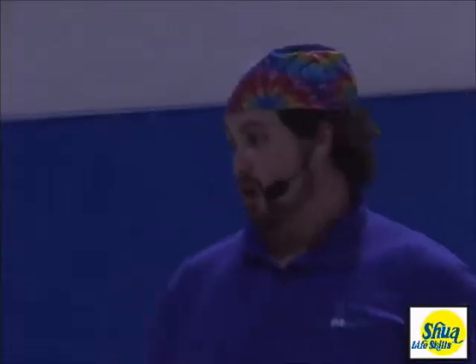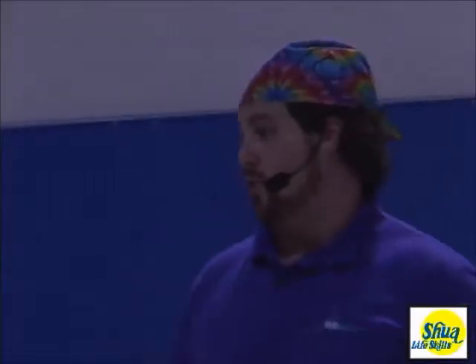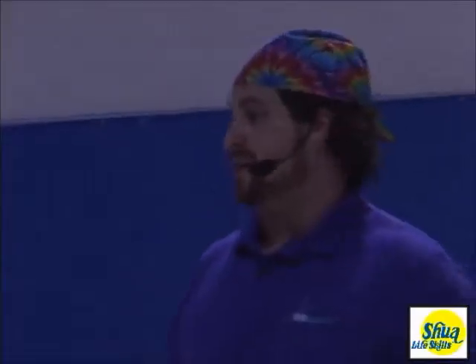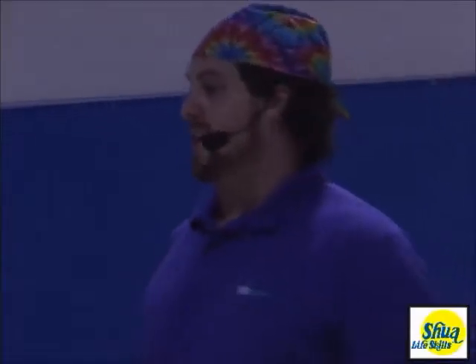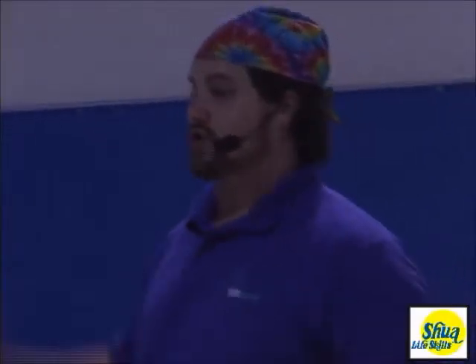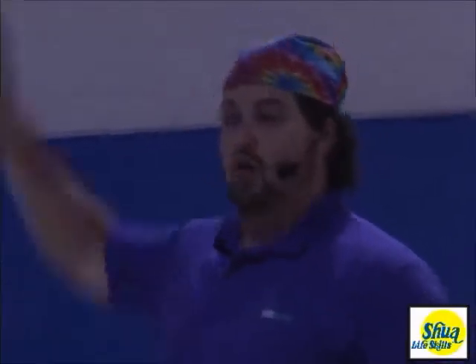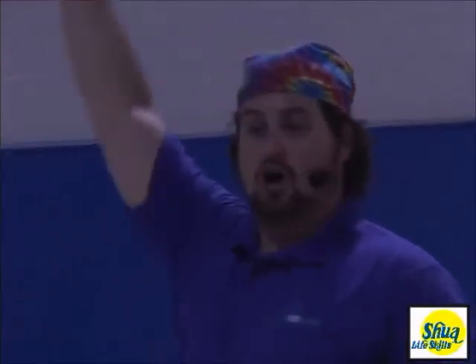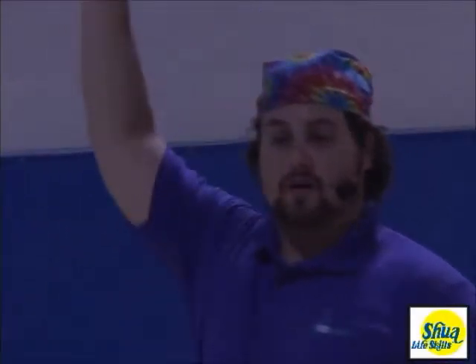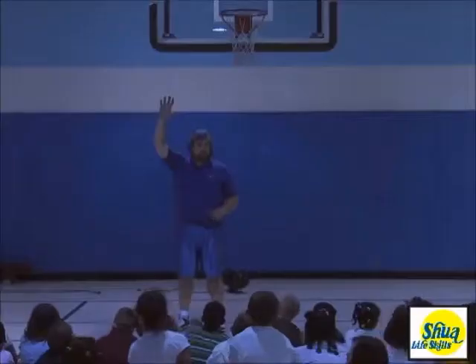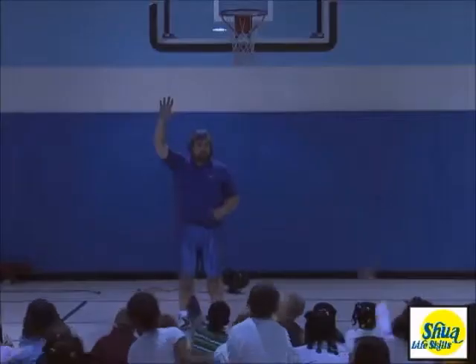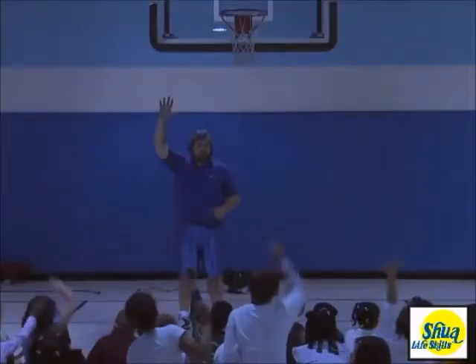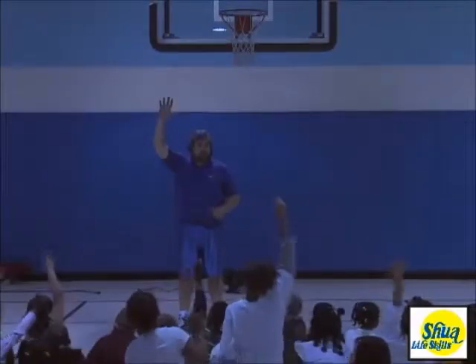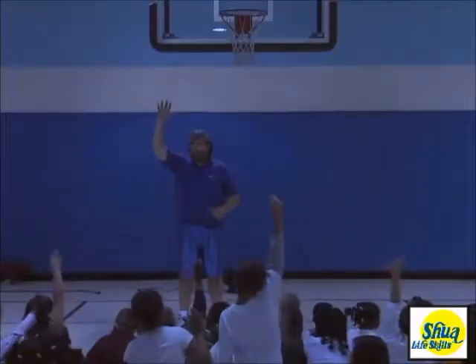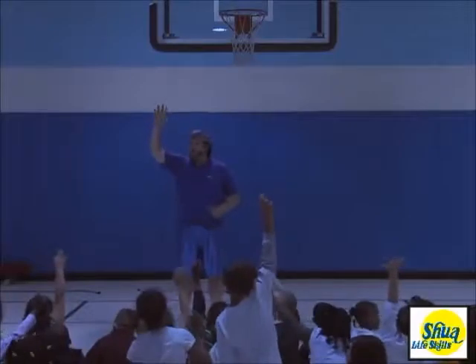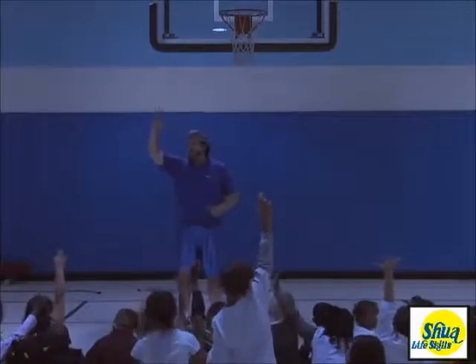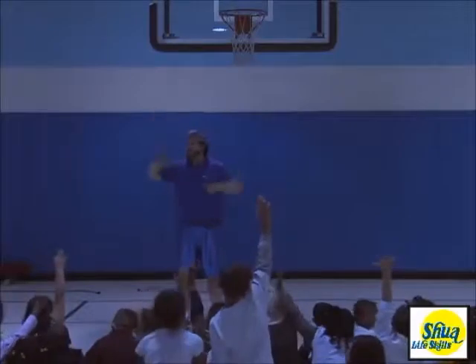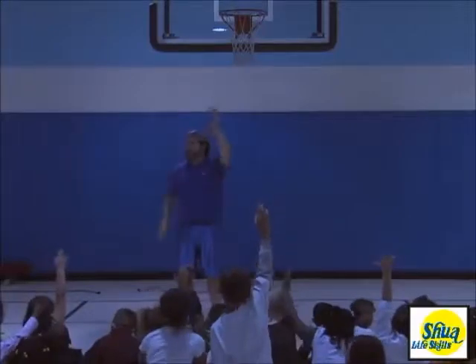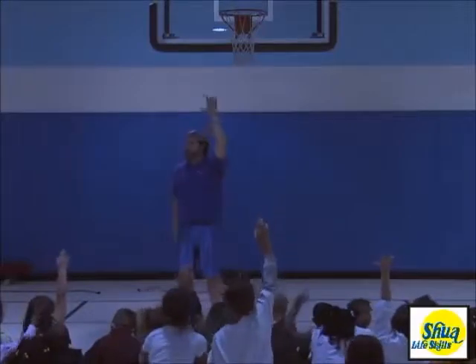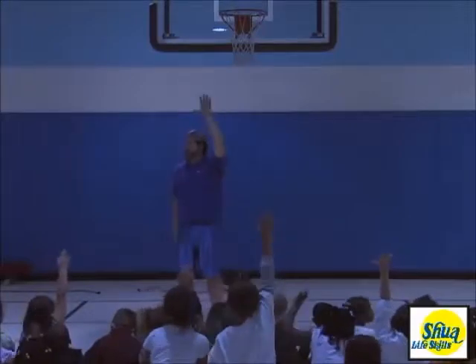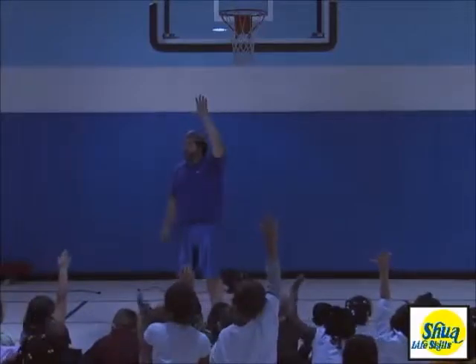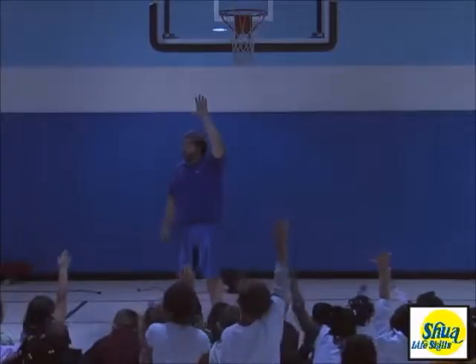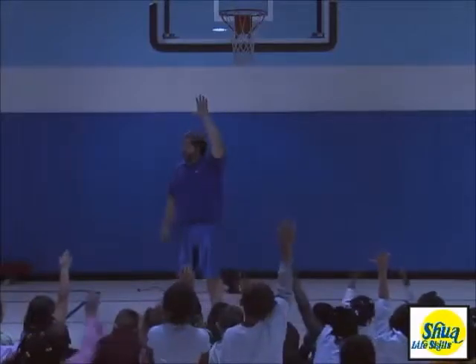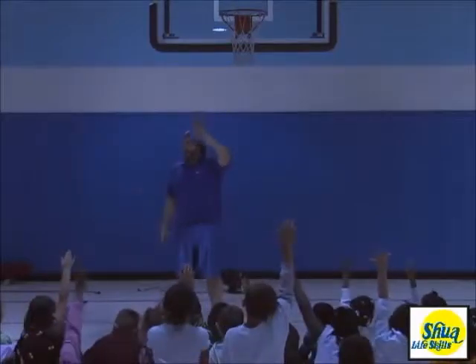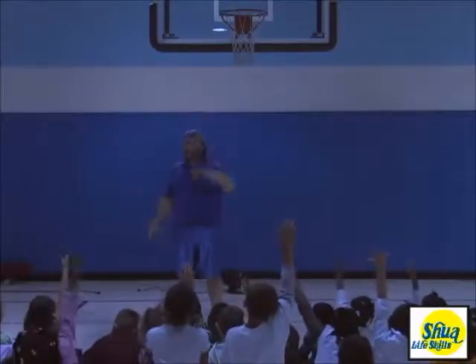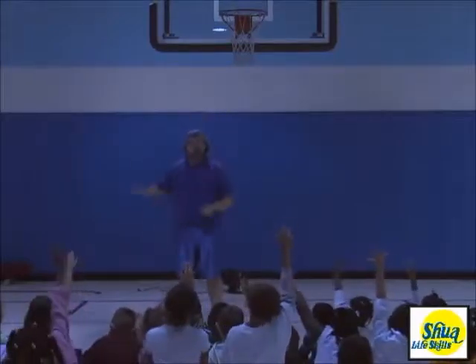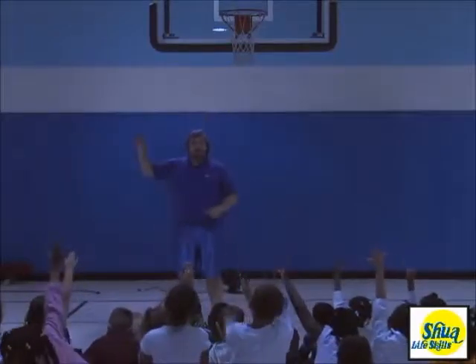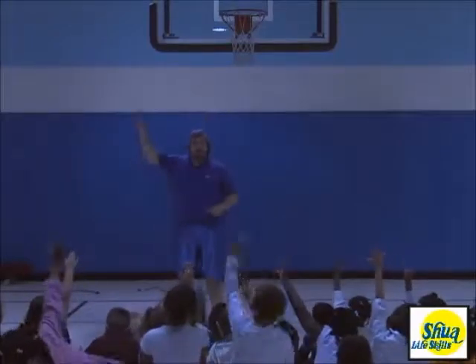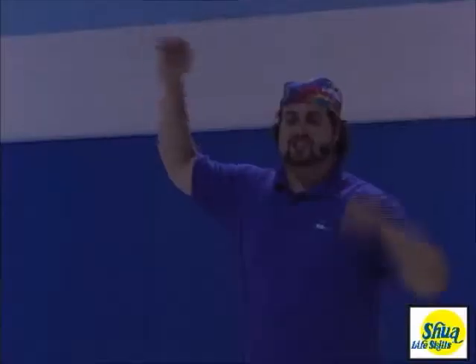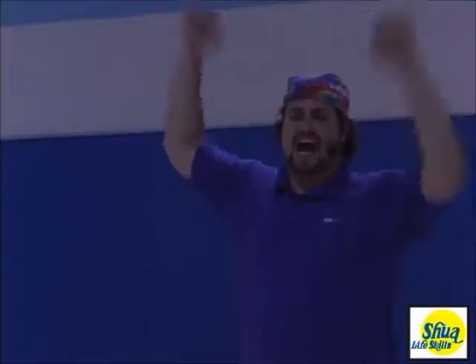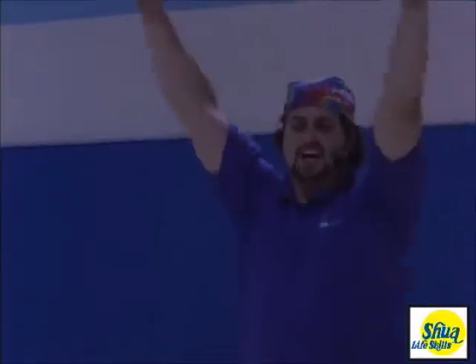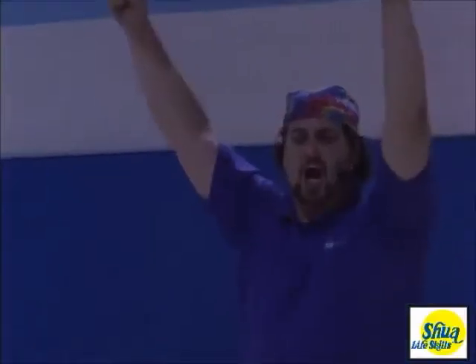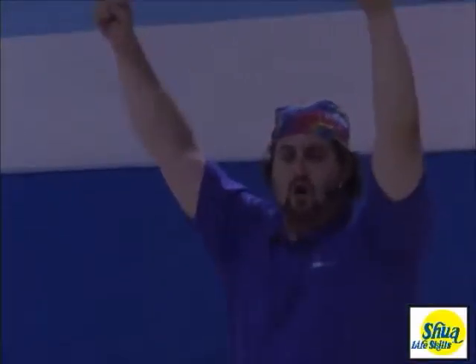Who wants to get stronger? Who wants to get faster? Who wants to jump higher? Say I do!